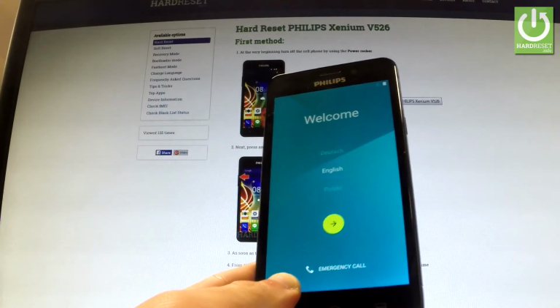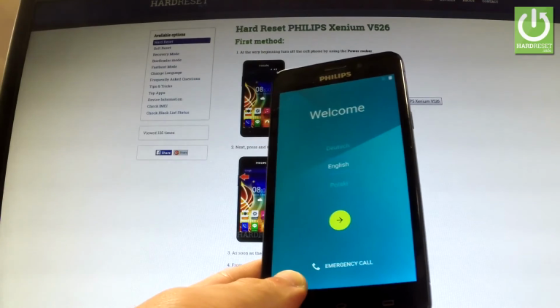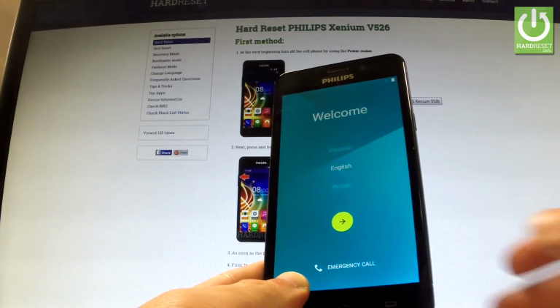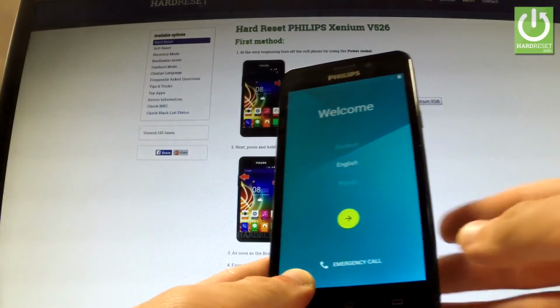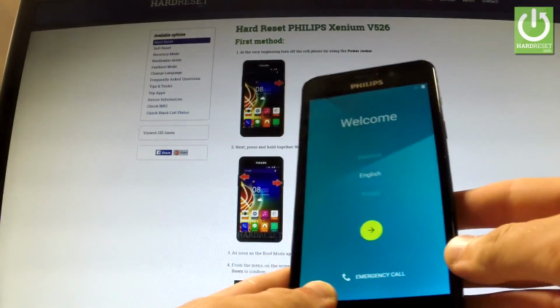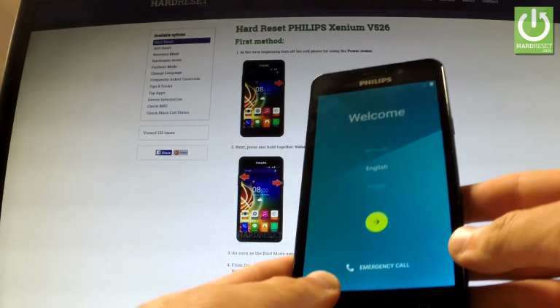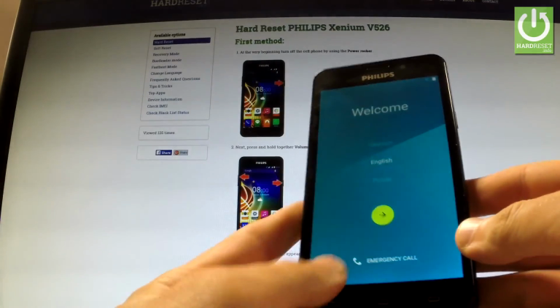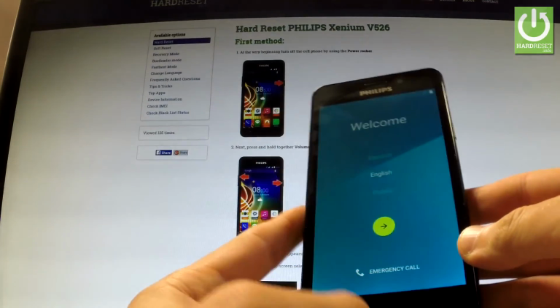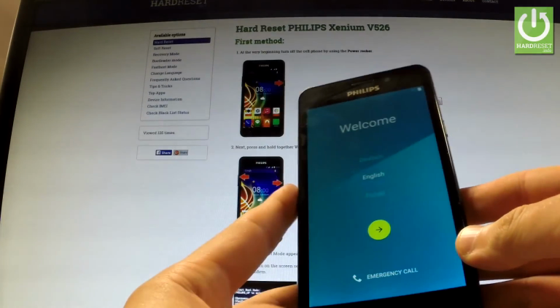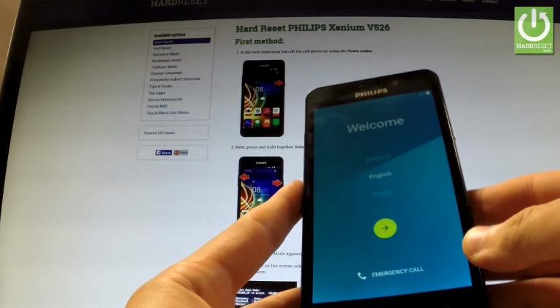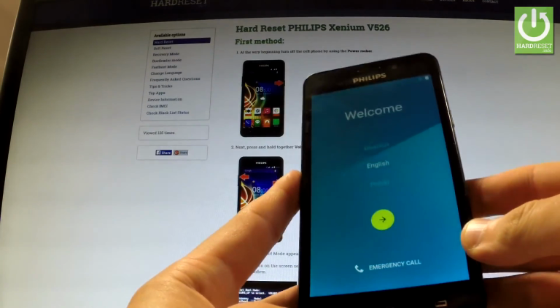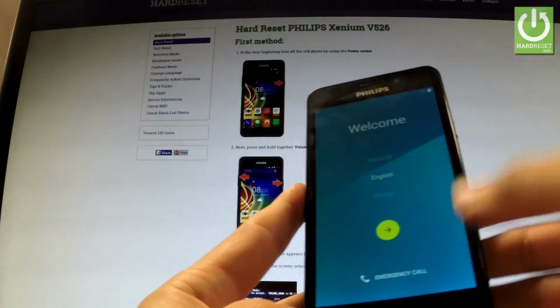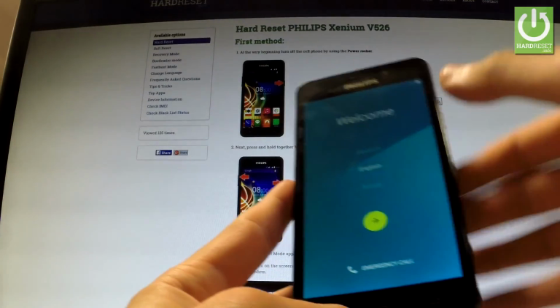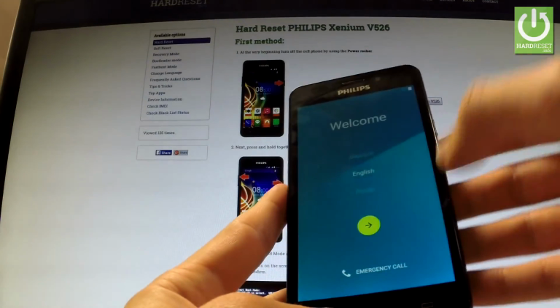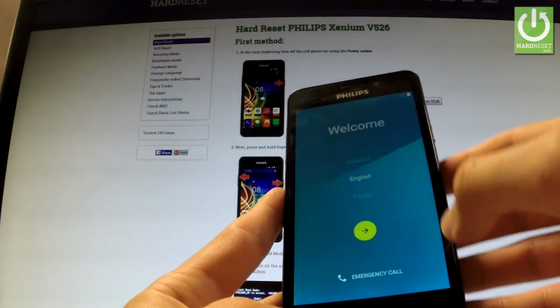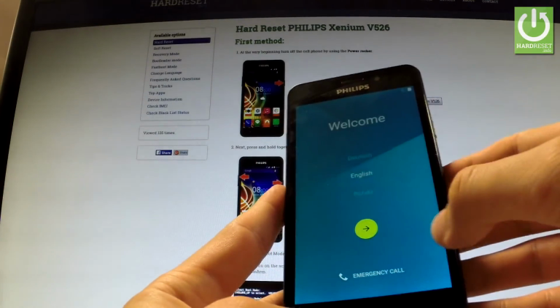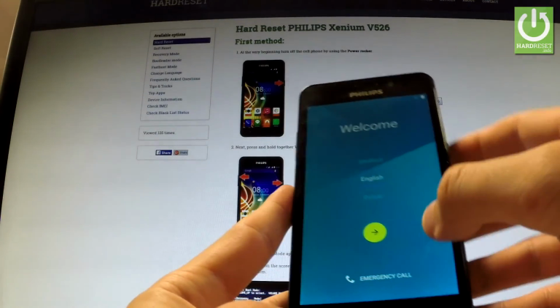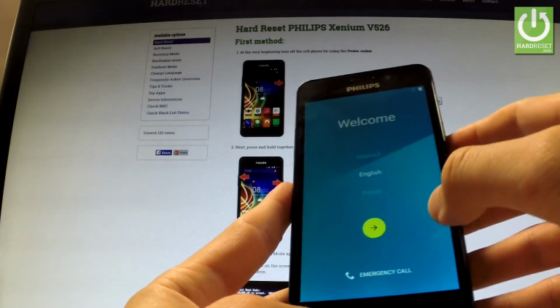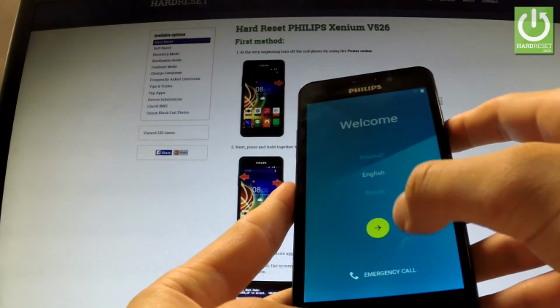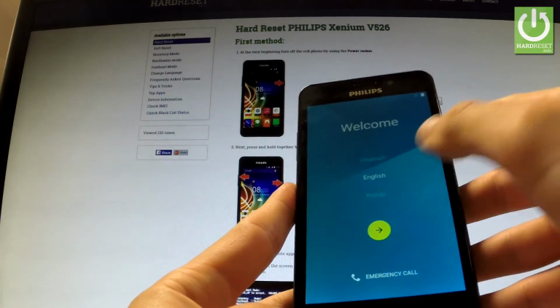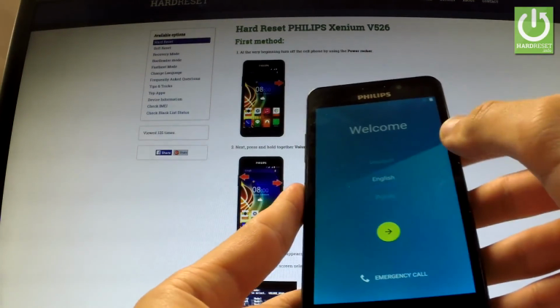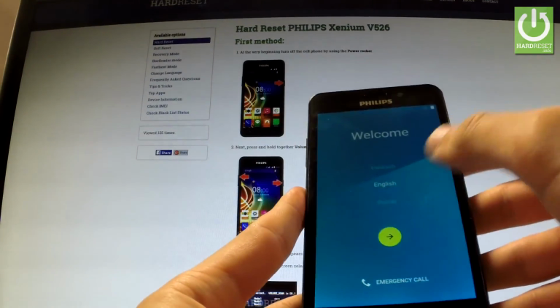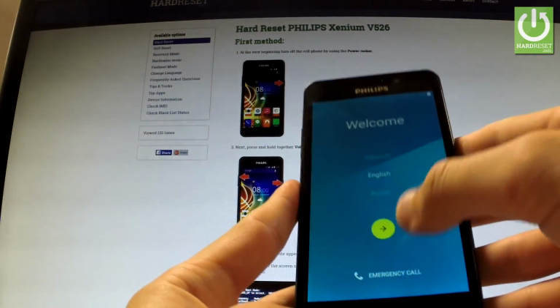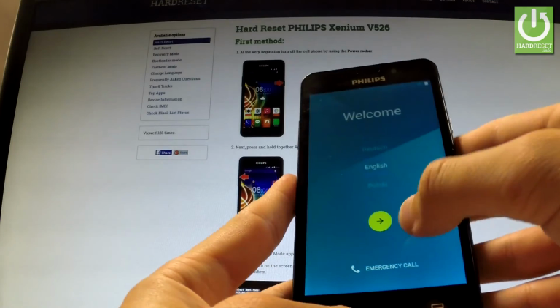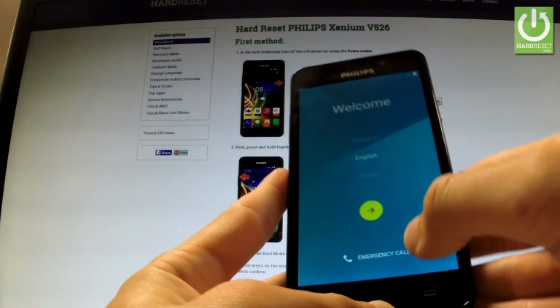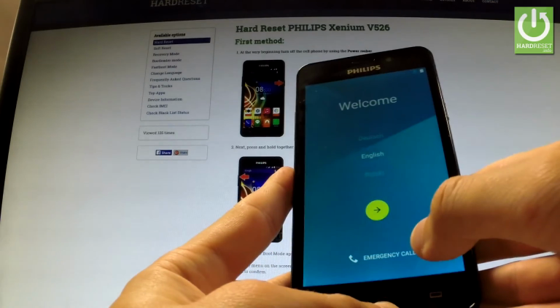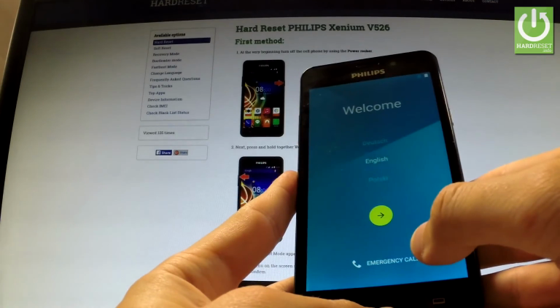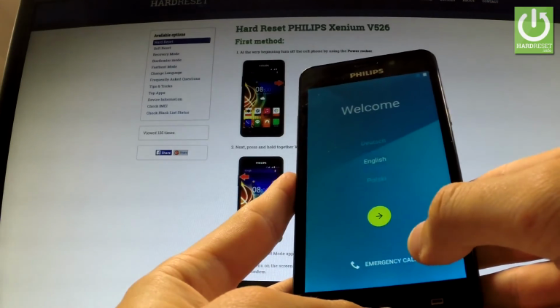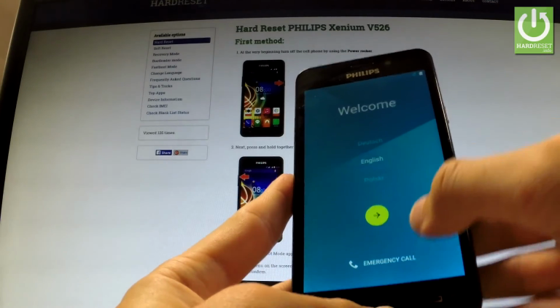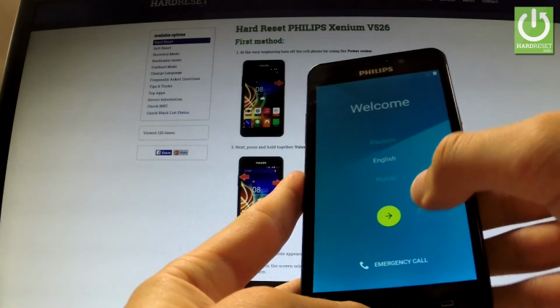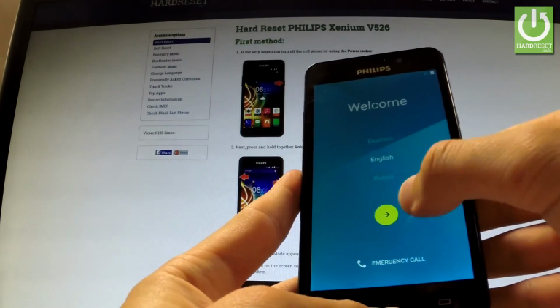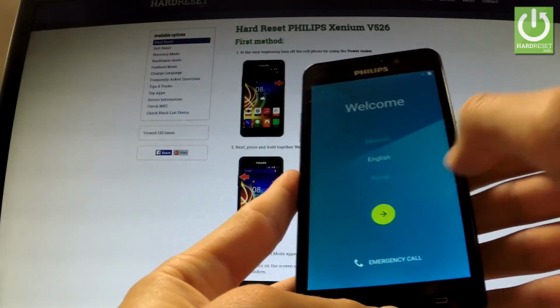Excellent, the hard reset is done and the welcome panel just pops up. Let's check if our factory reset protection was removed.